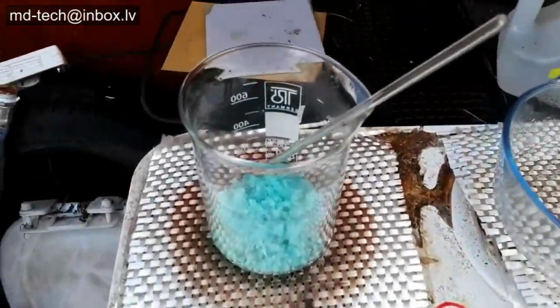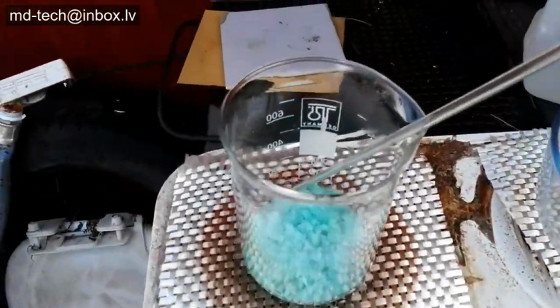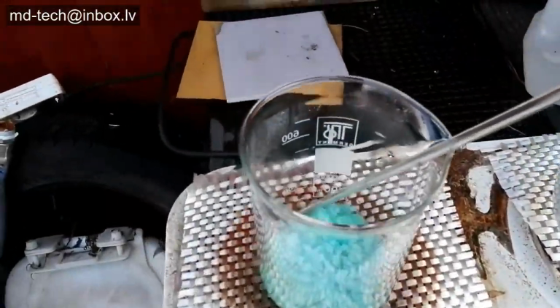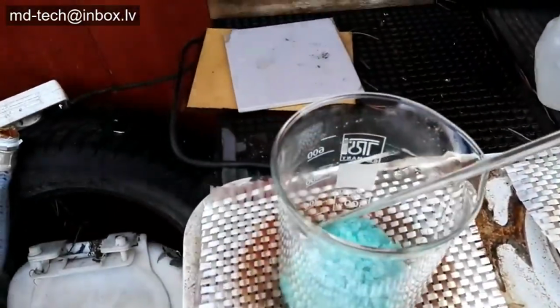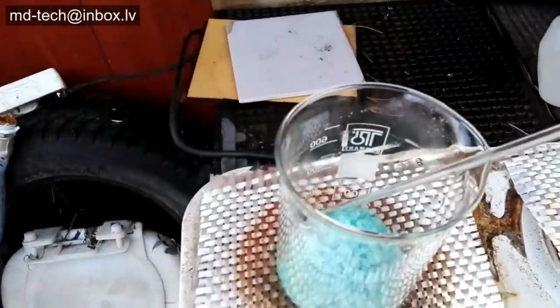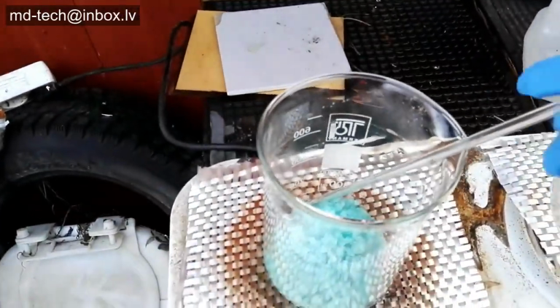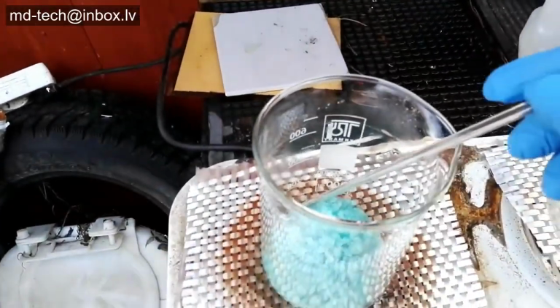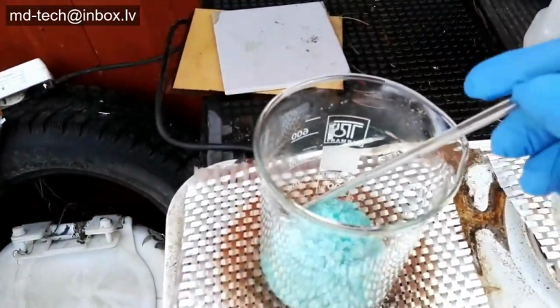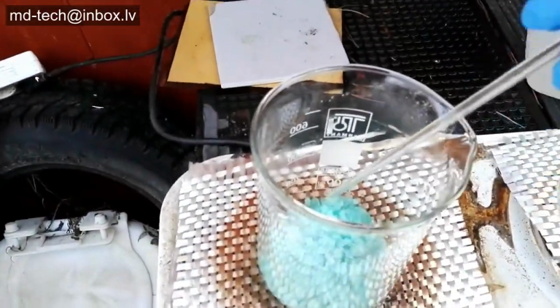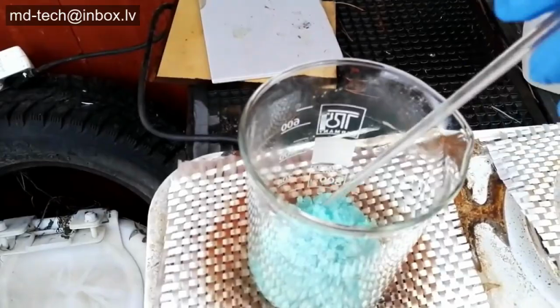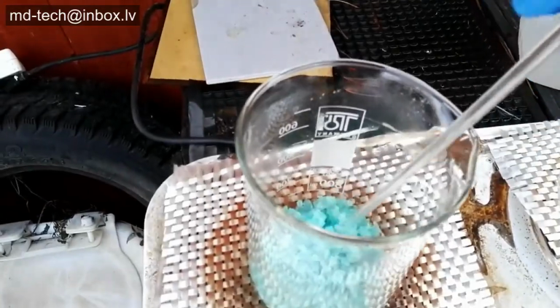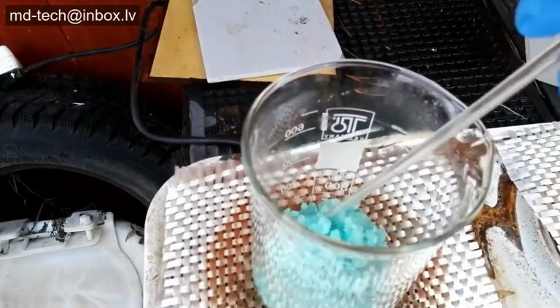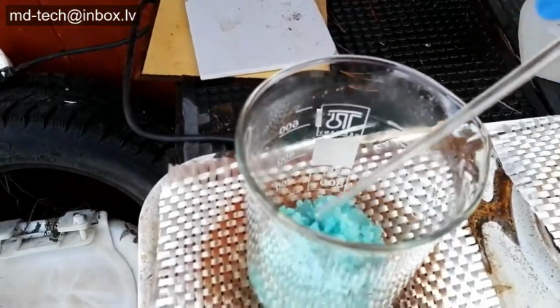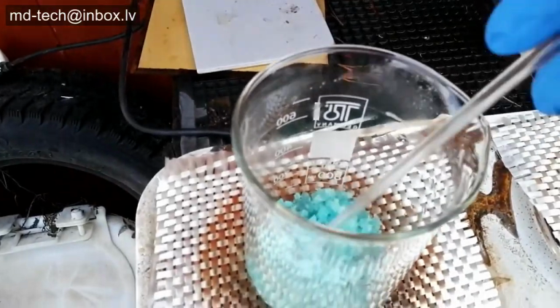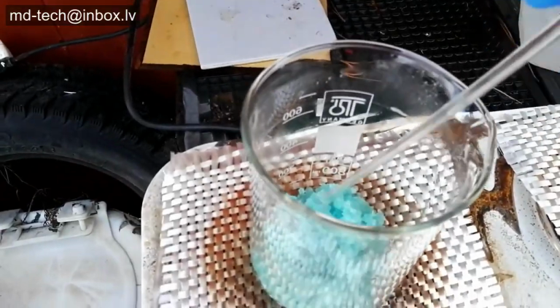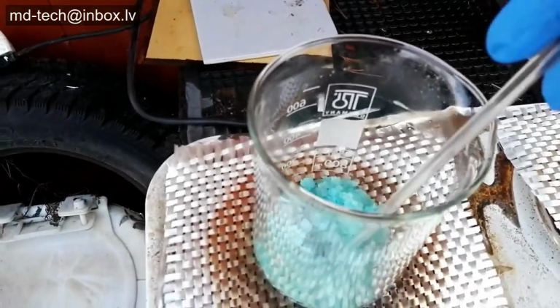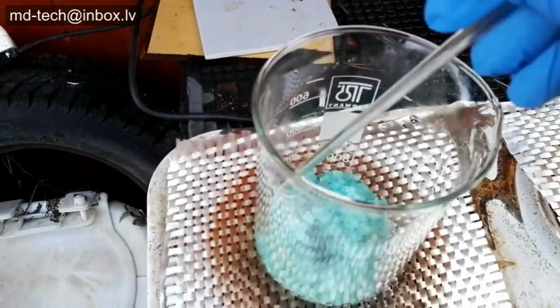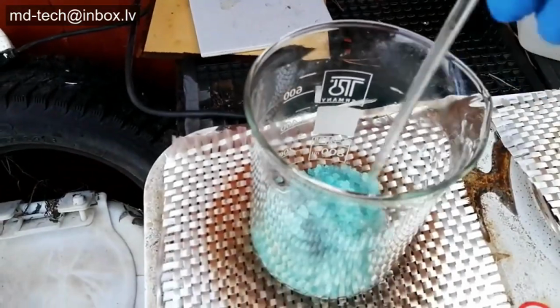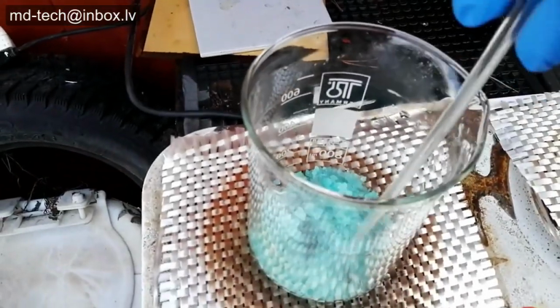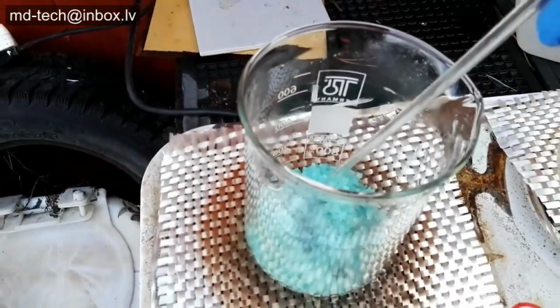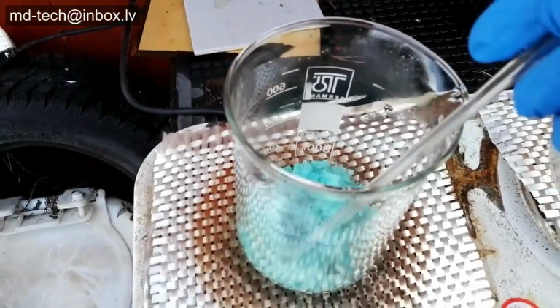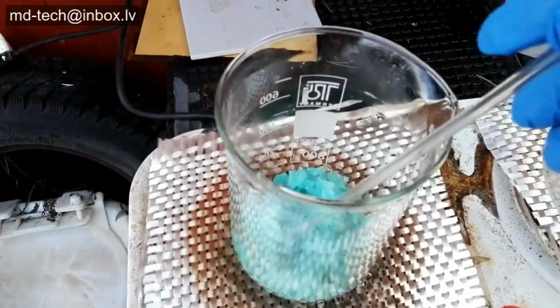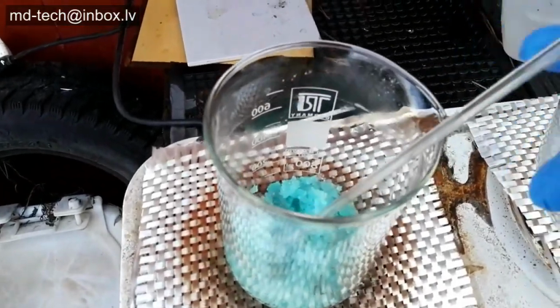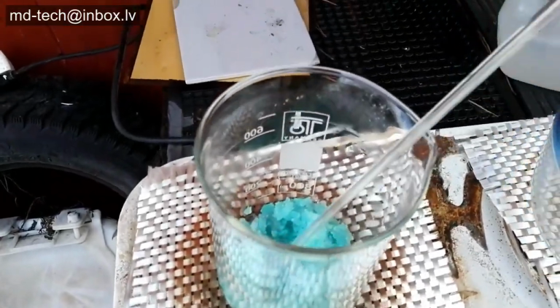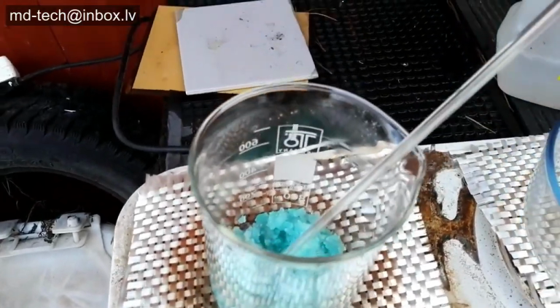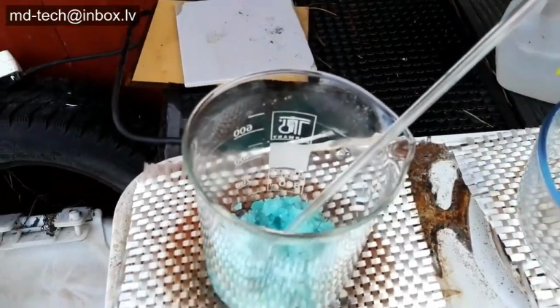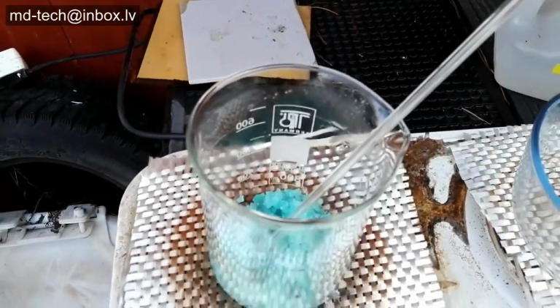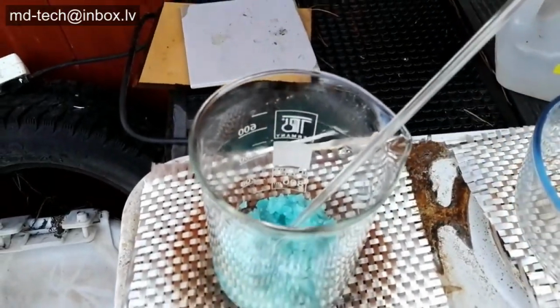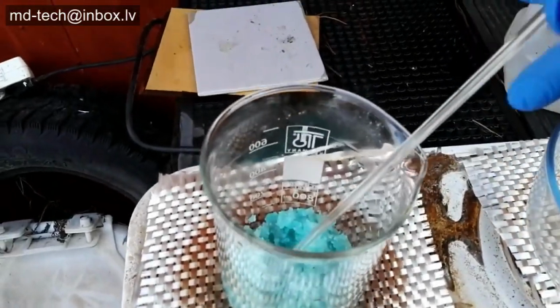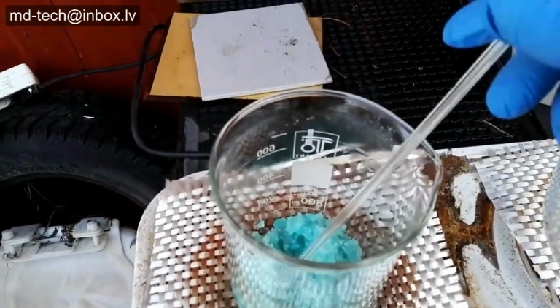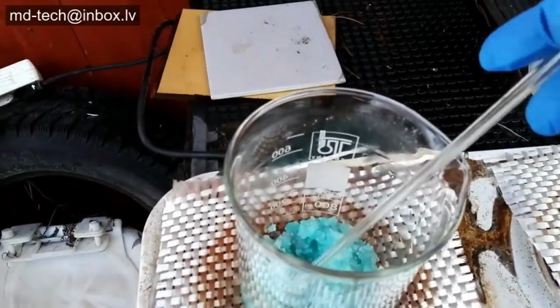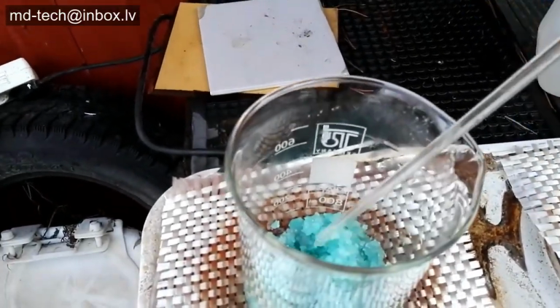After one hour, the iron is completely dissolved and has formed ferrous sulfate.